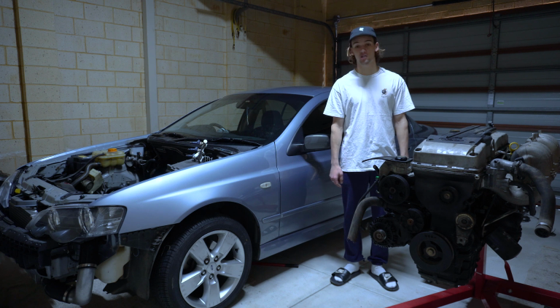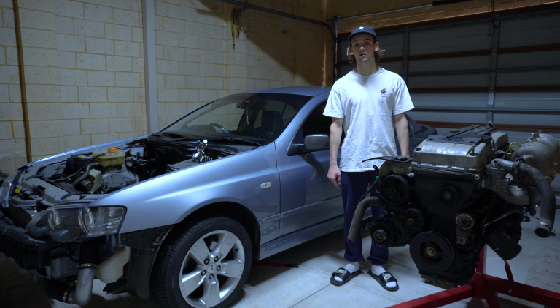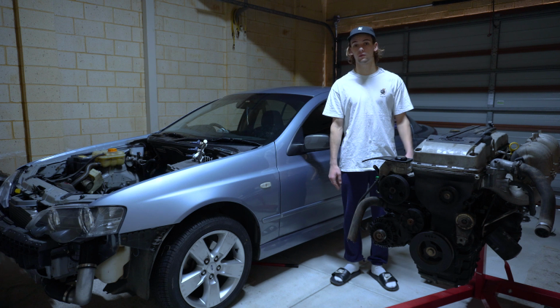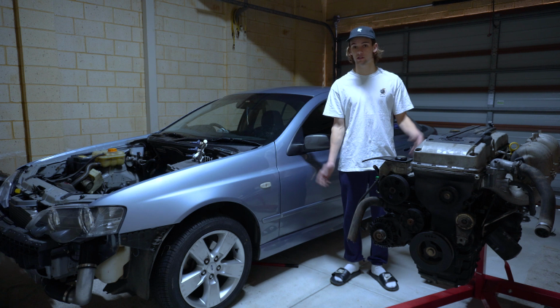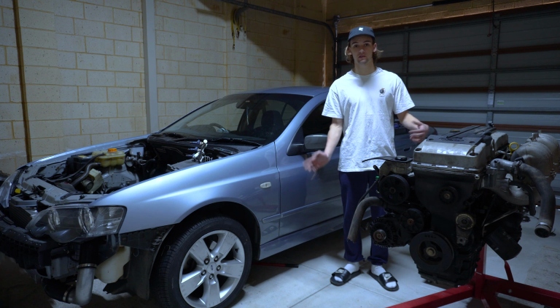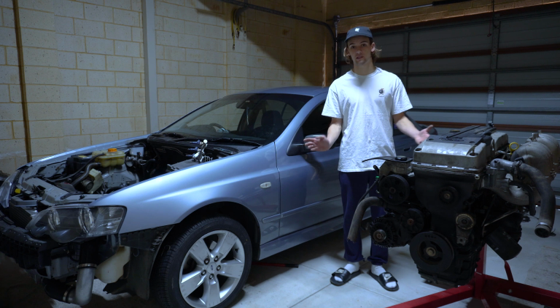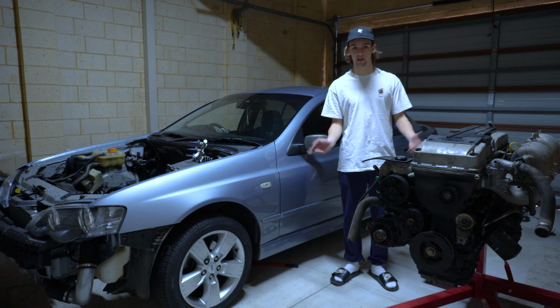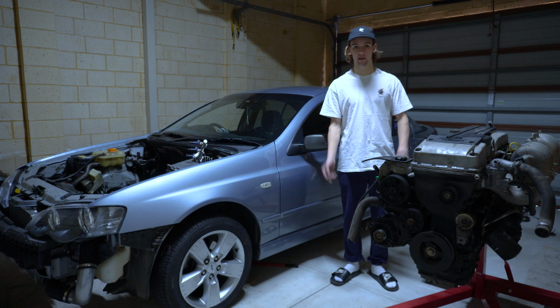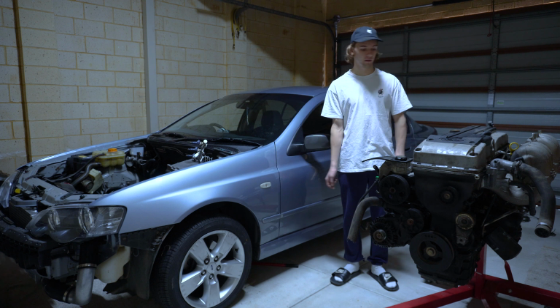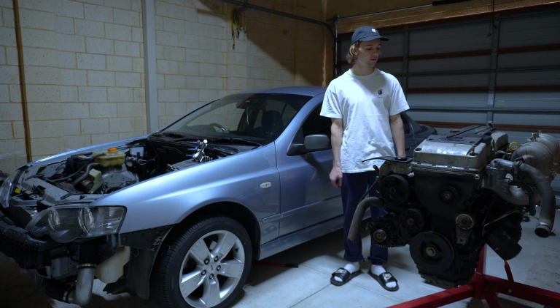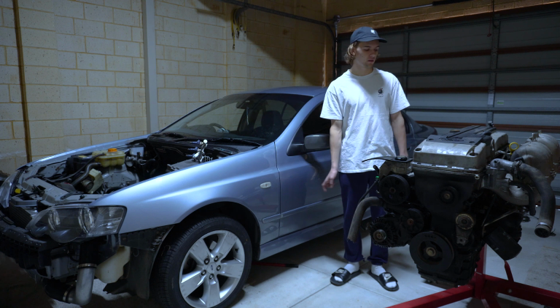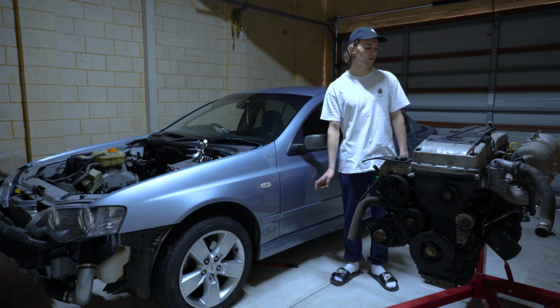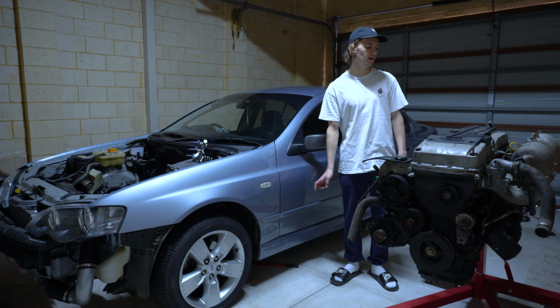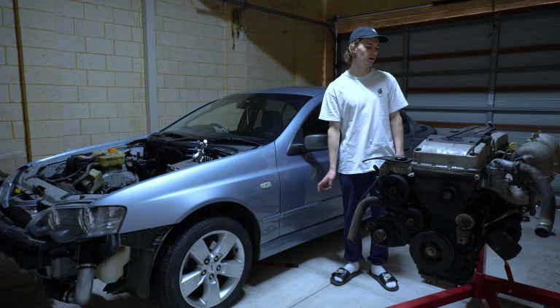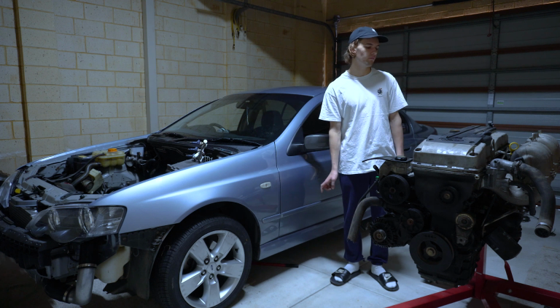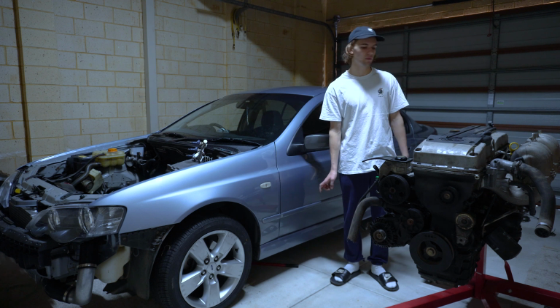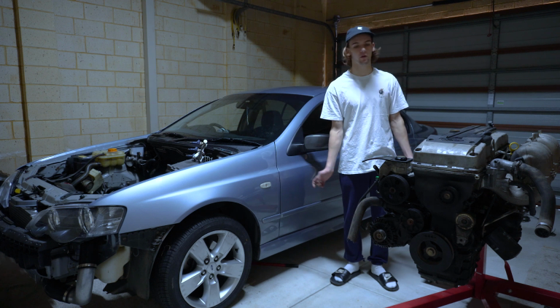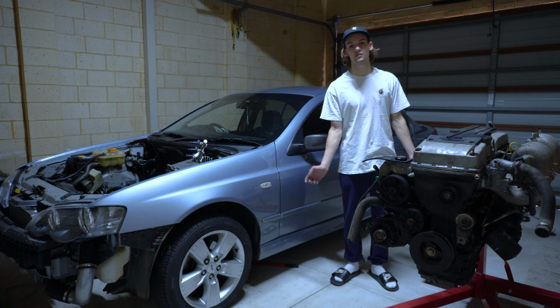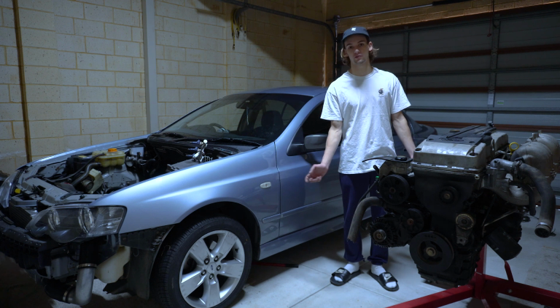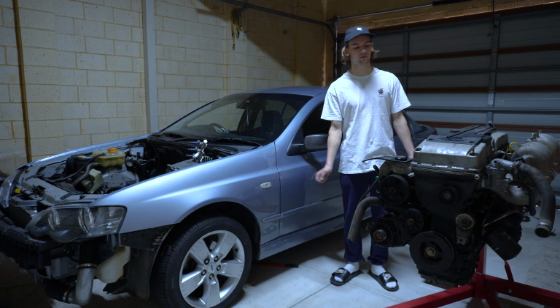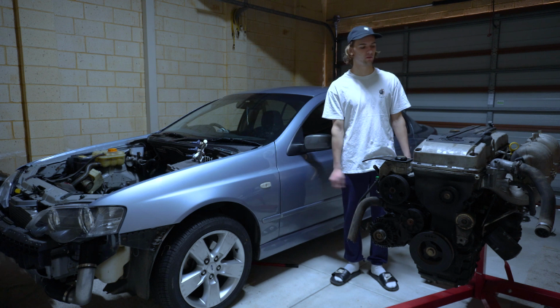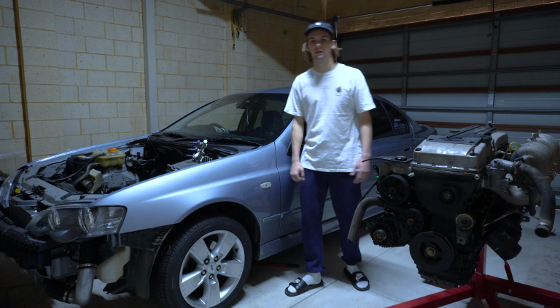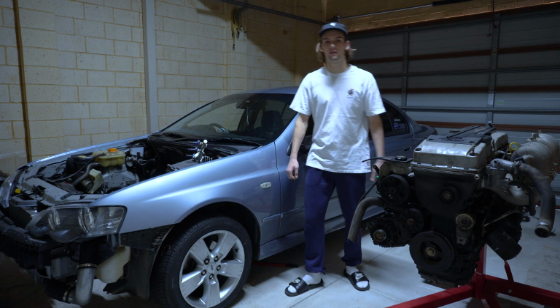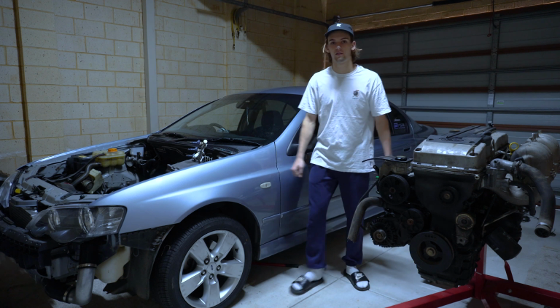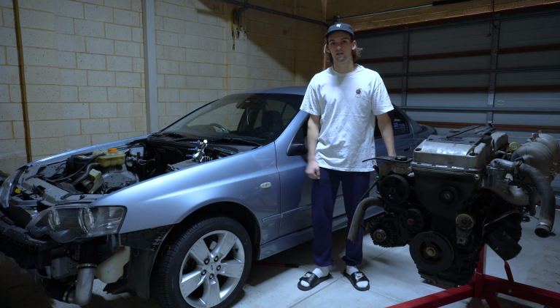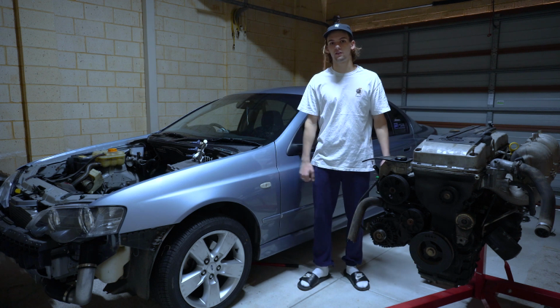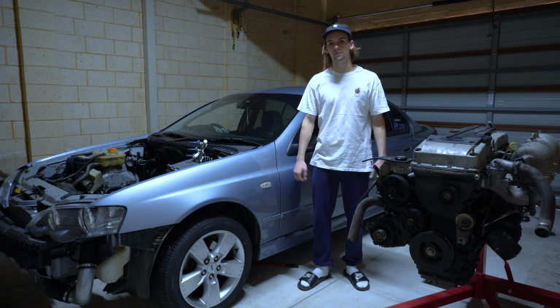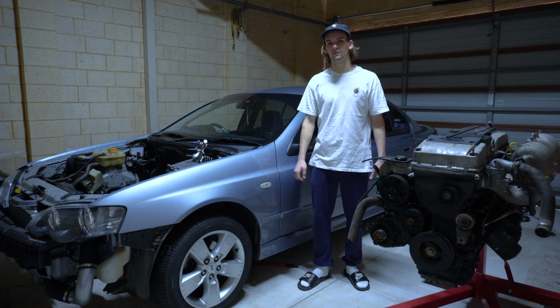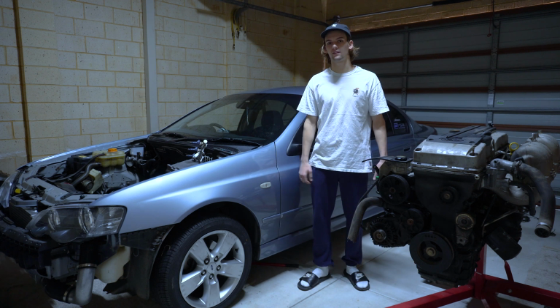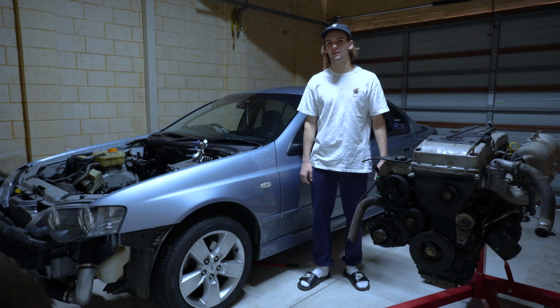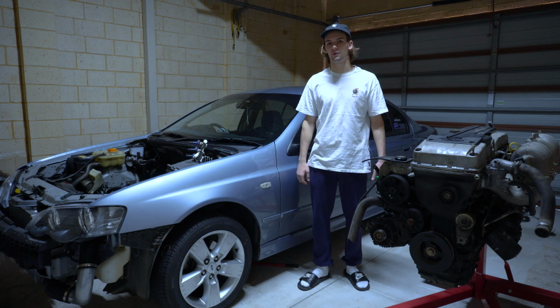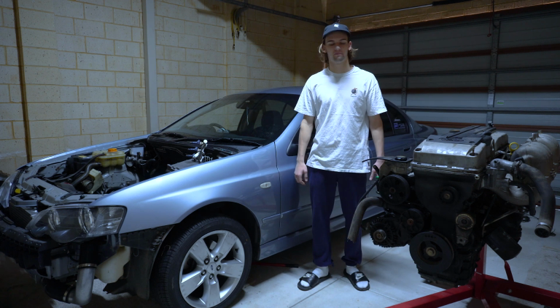Assuming once we do the teardown the motor is good, let's get into it.